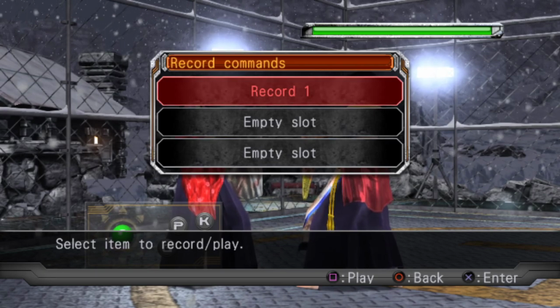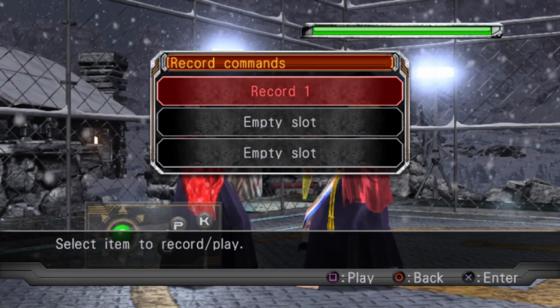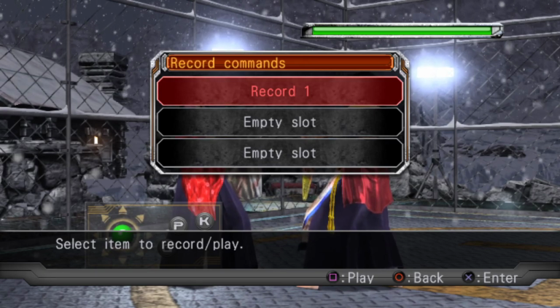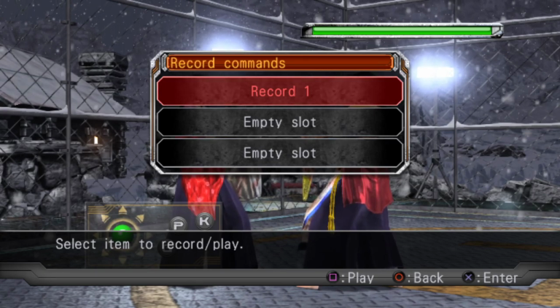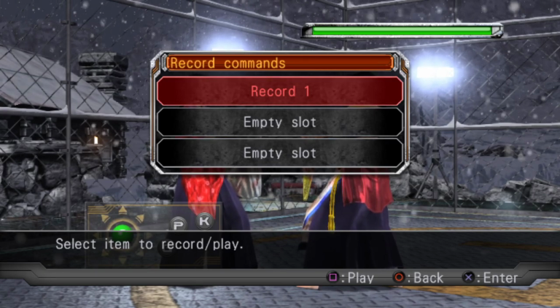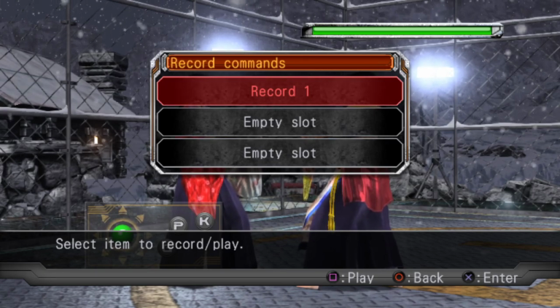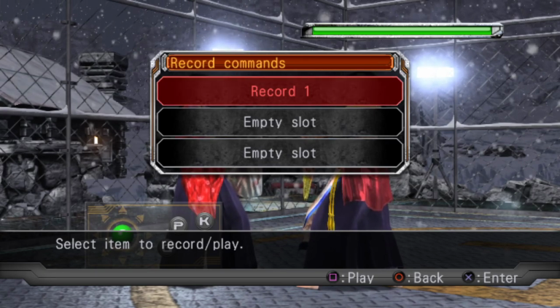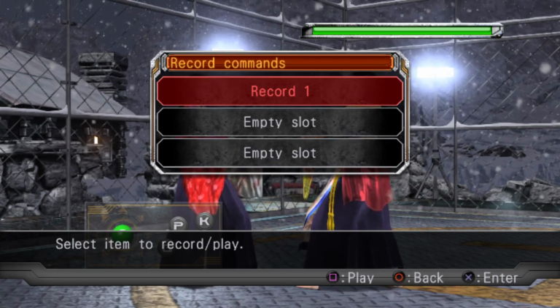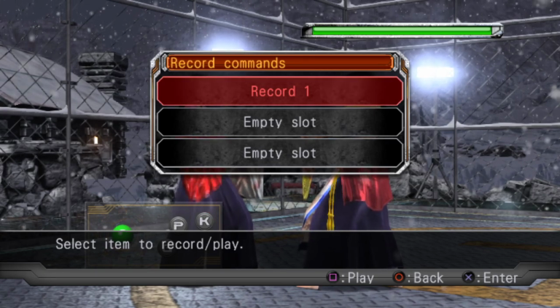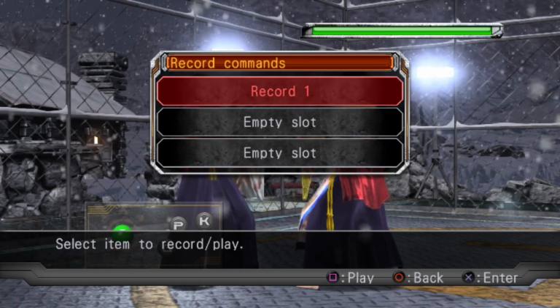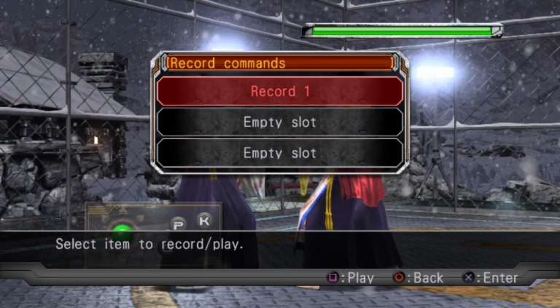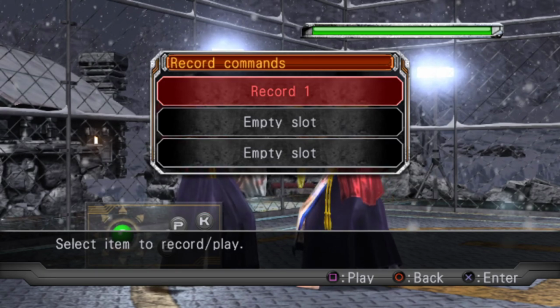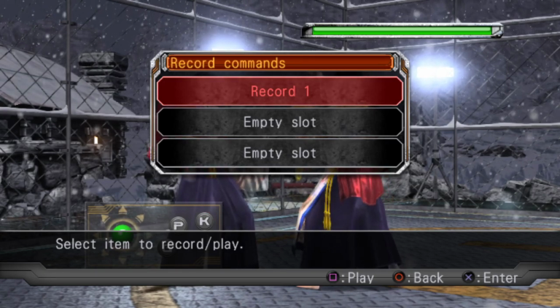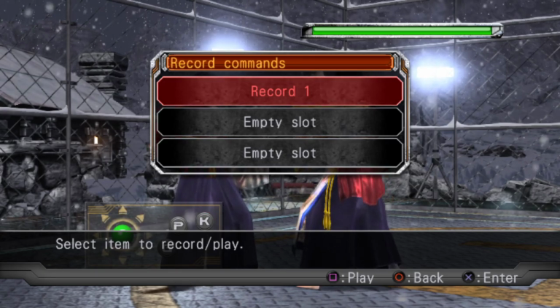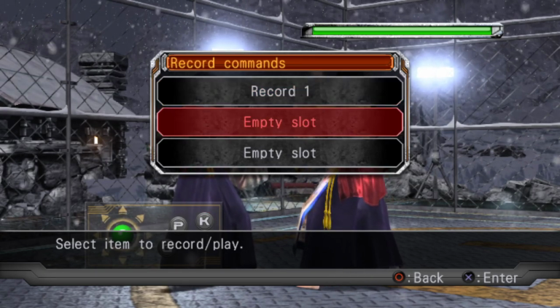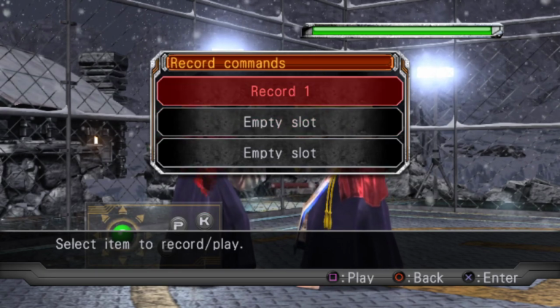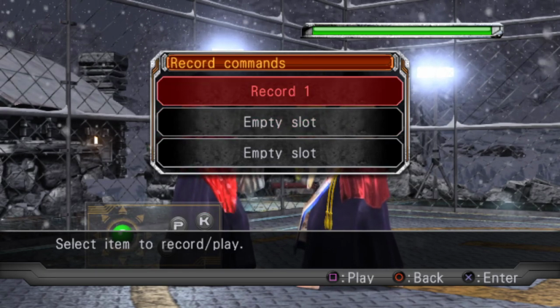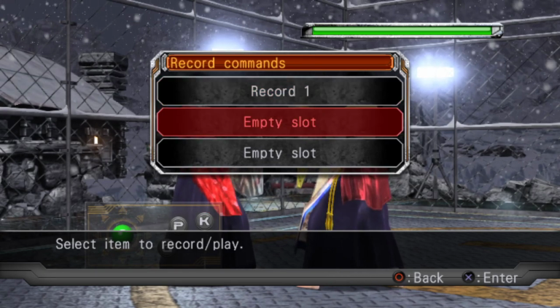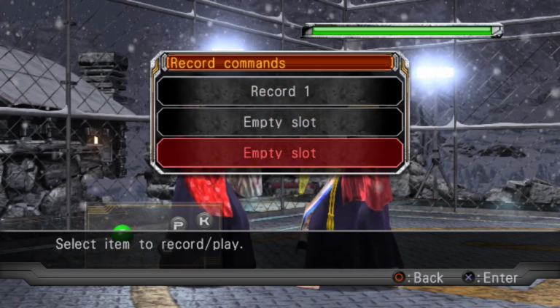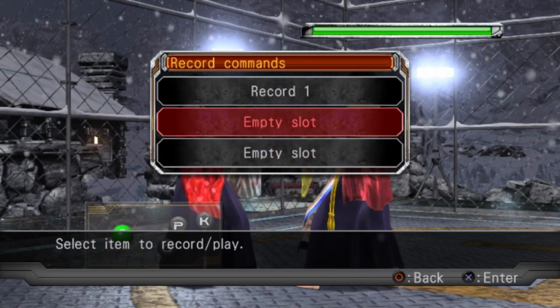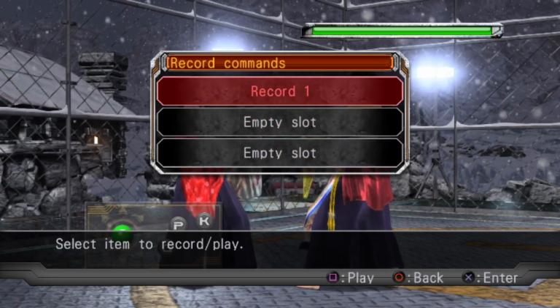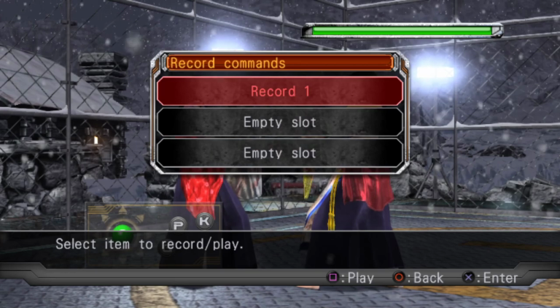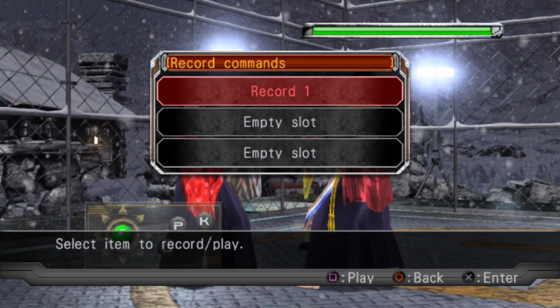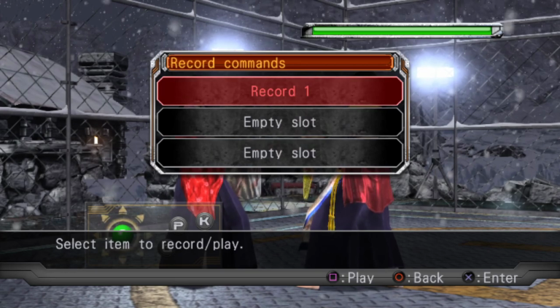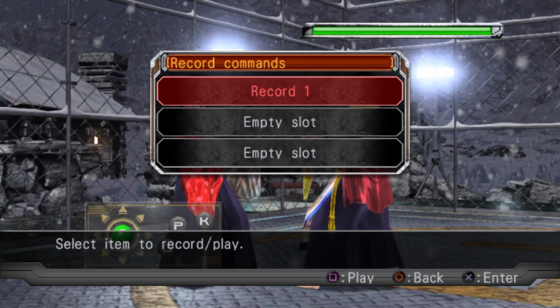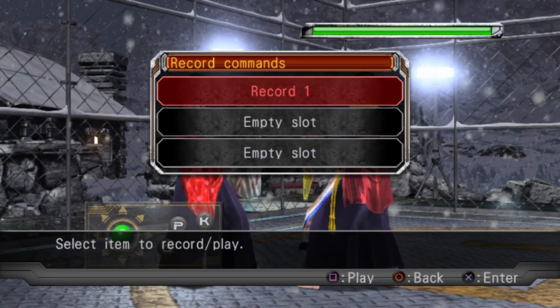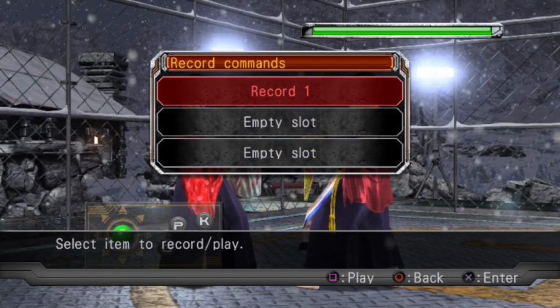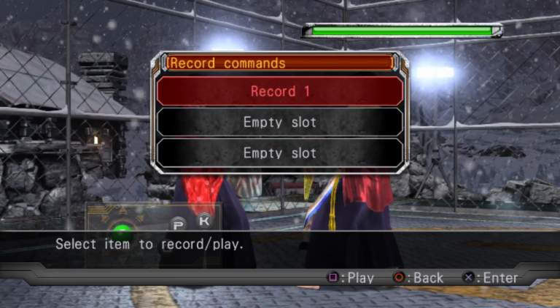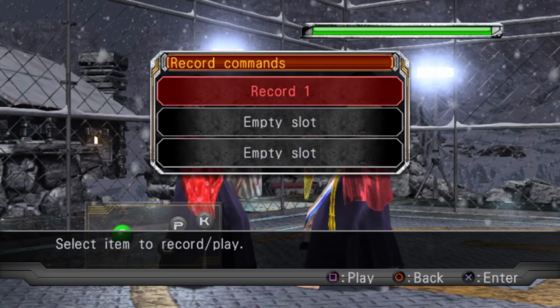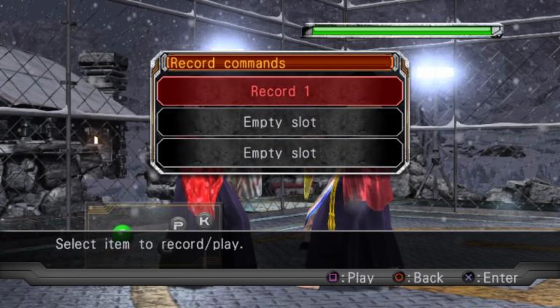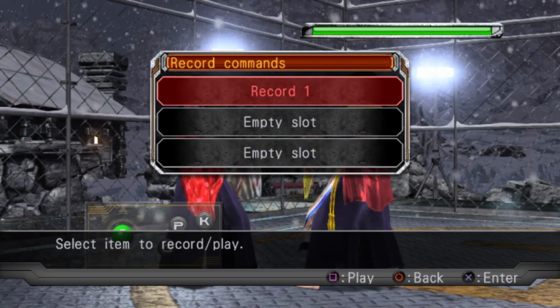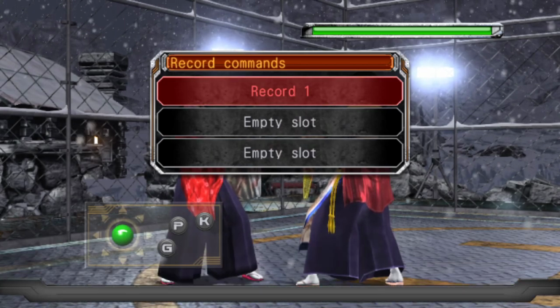In Virtua Fighter, mix-ups are generally done with mids versus throws, not as much mids versus lows like in Tekken. Most lows in Virtua Fighter are actually minus on regular hit — possibly with some counter-hit properties — but you're not really using them in the same way as in Tekken for the most part.